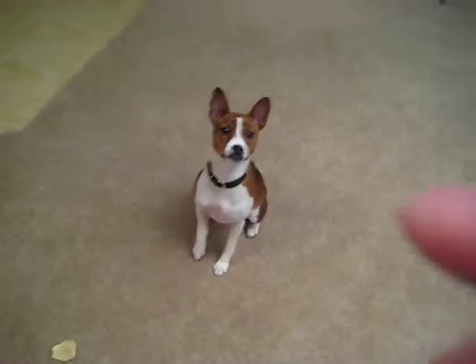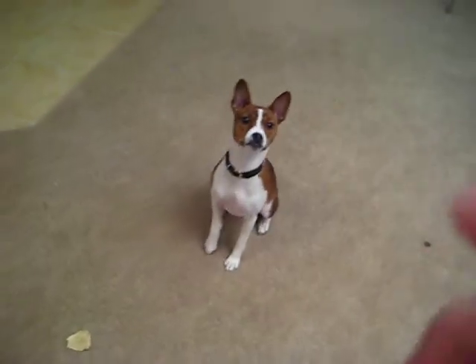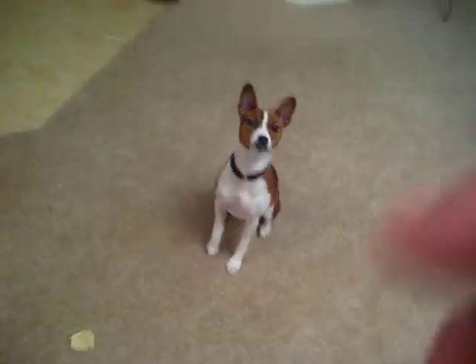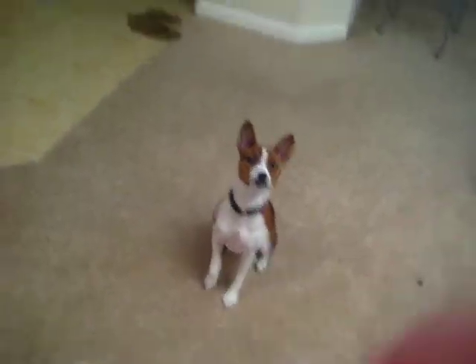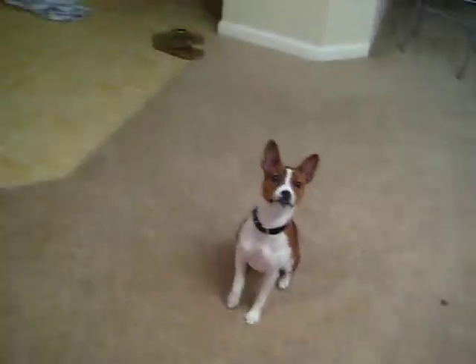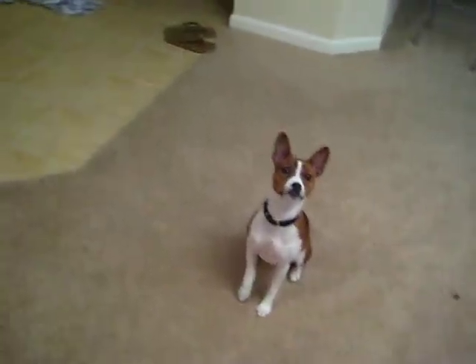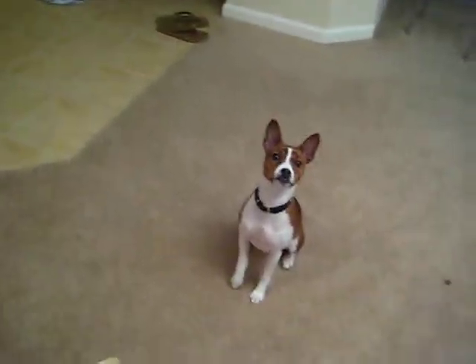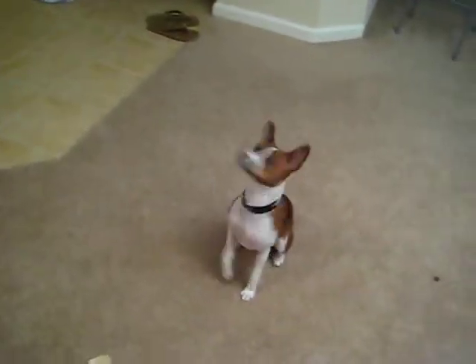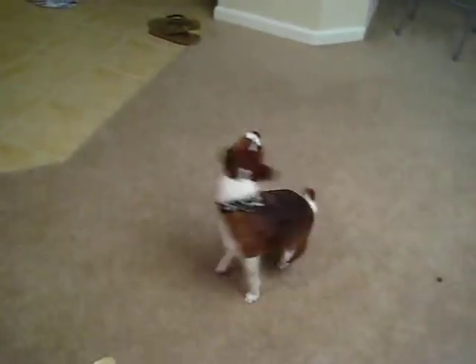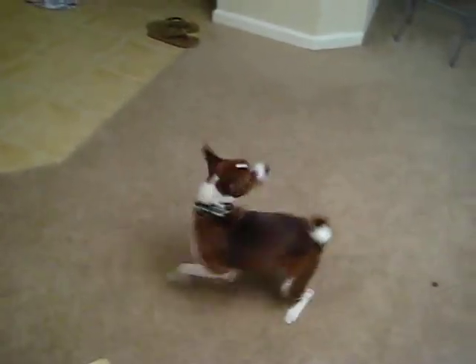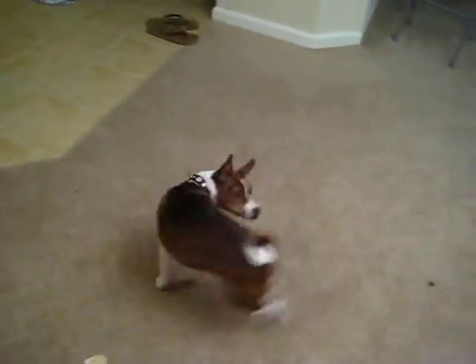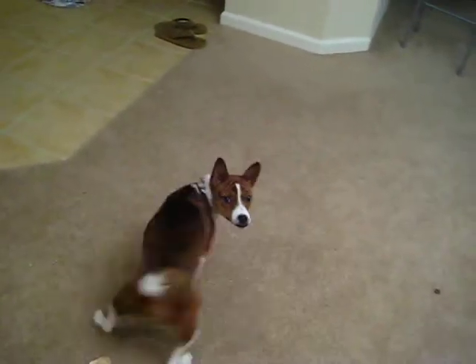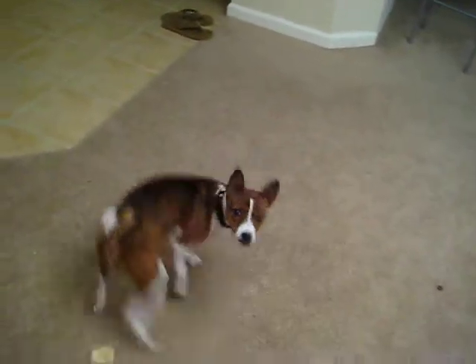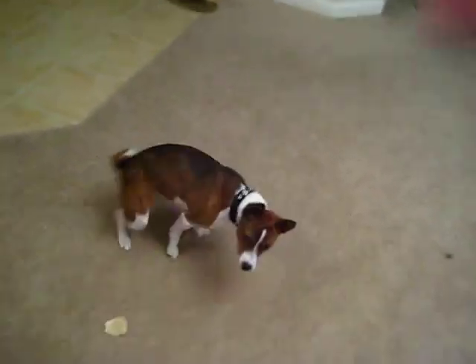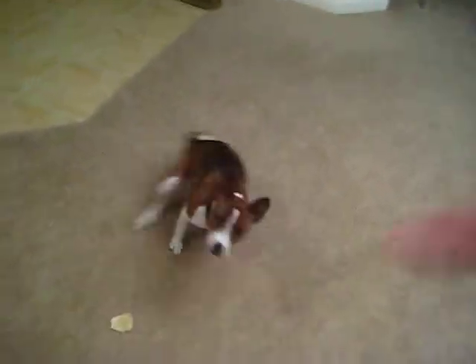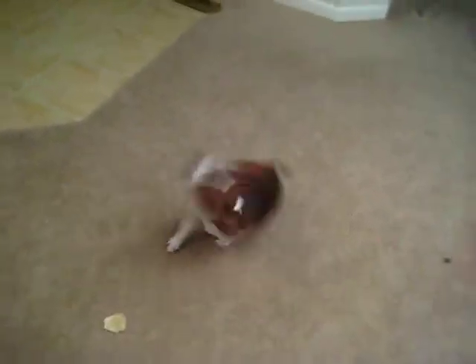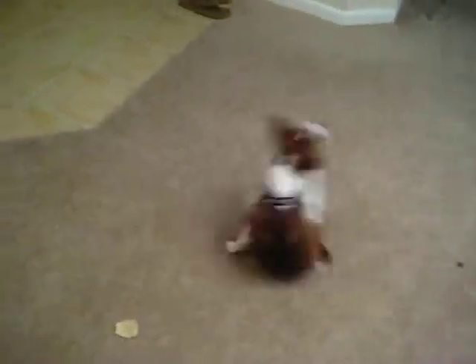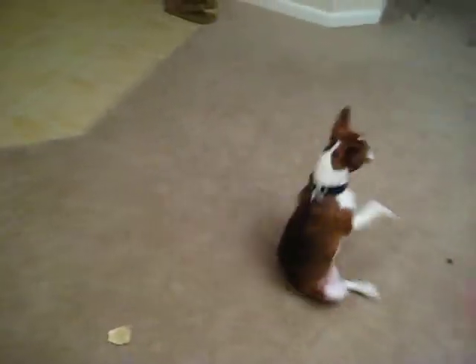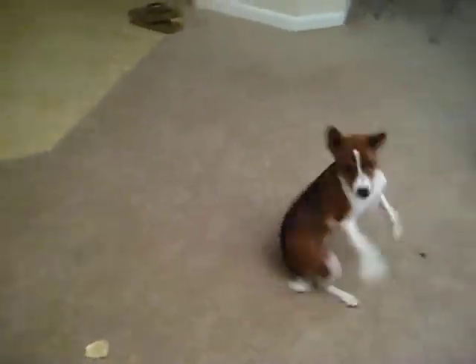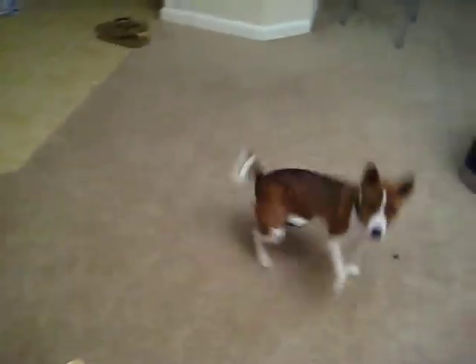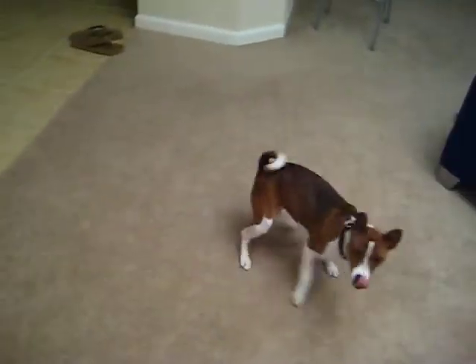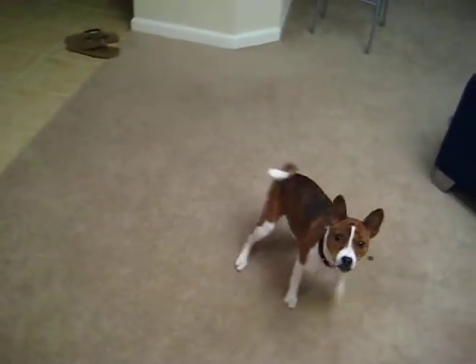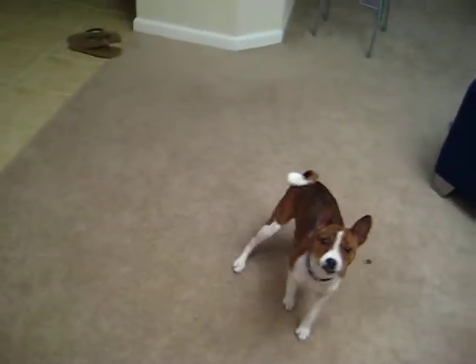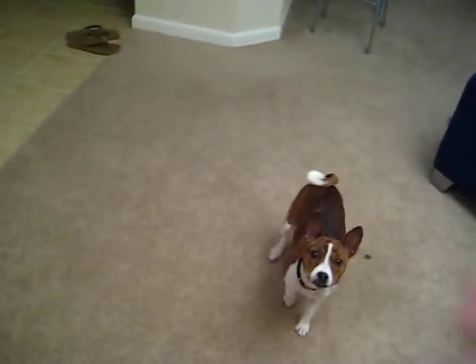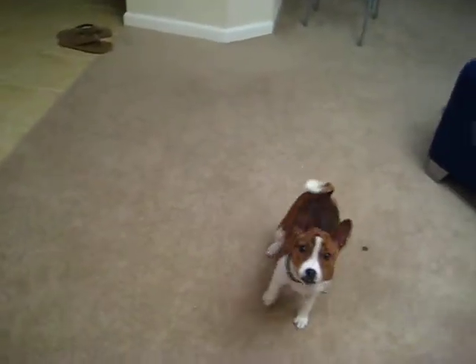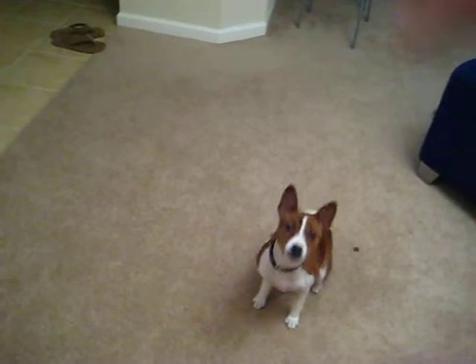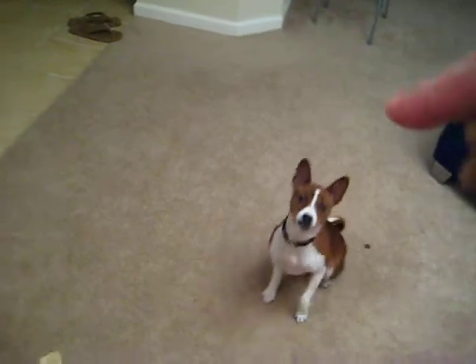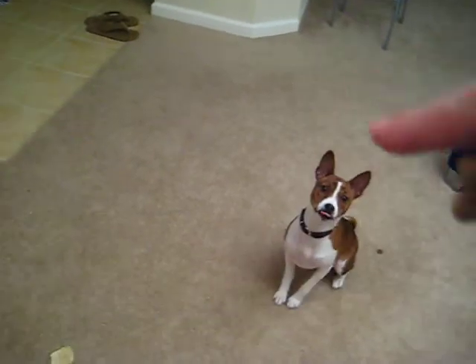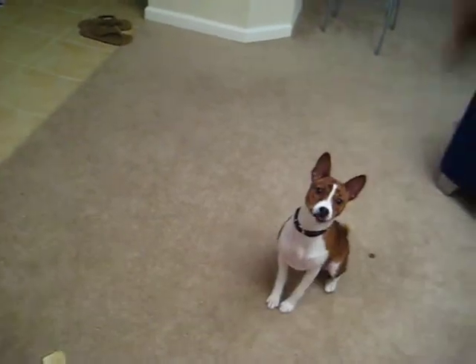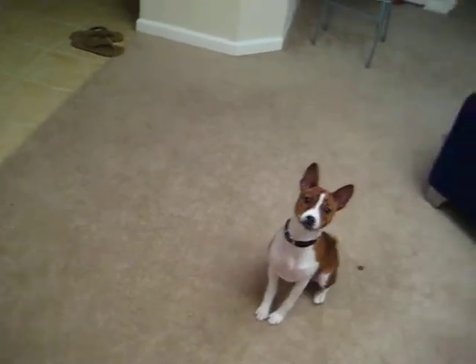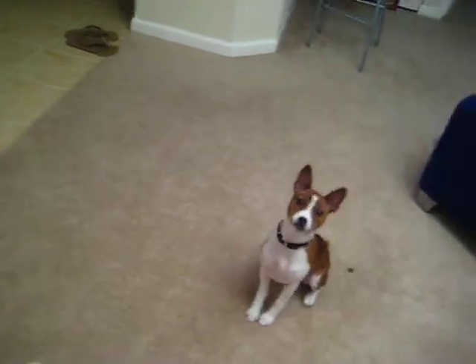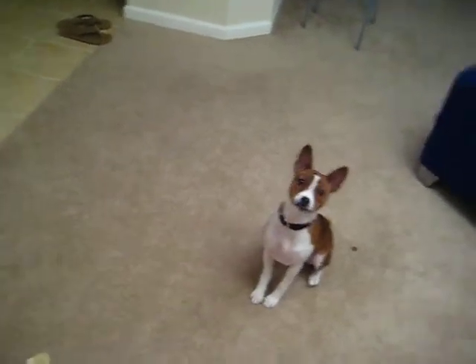Sit. Turn around. Roll over. Sit down. Roll over.